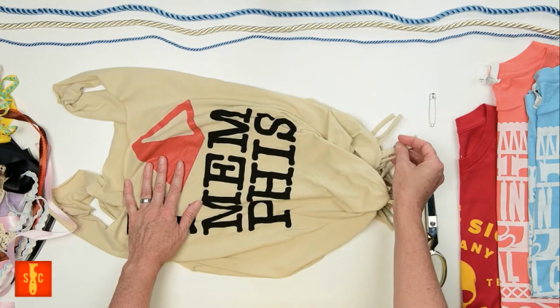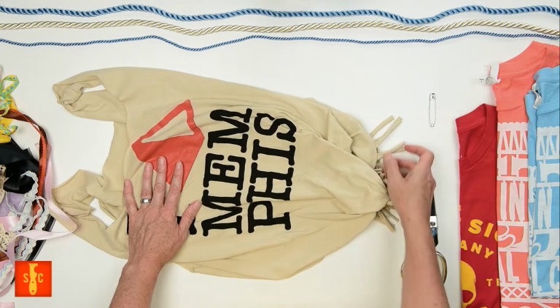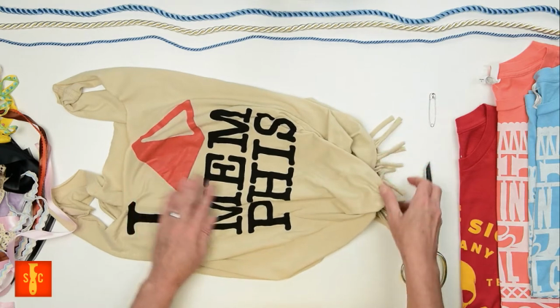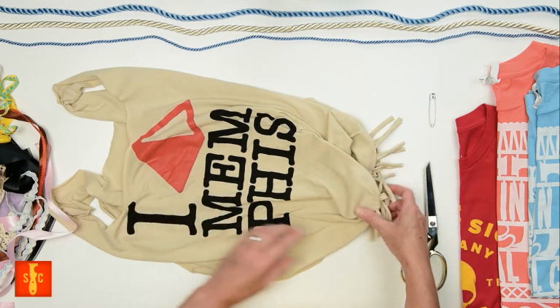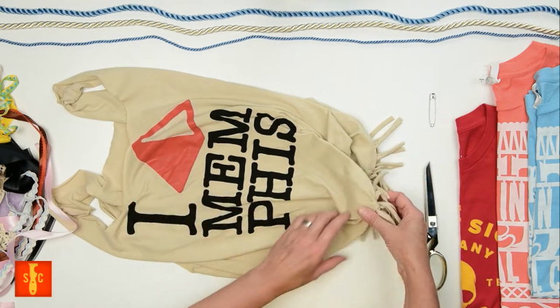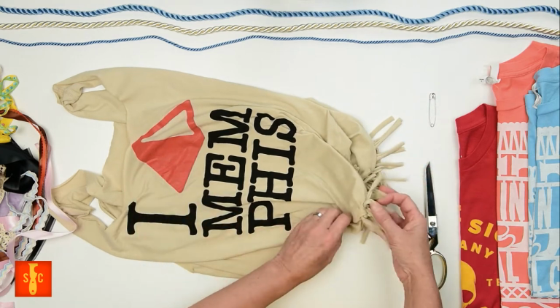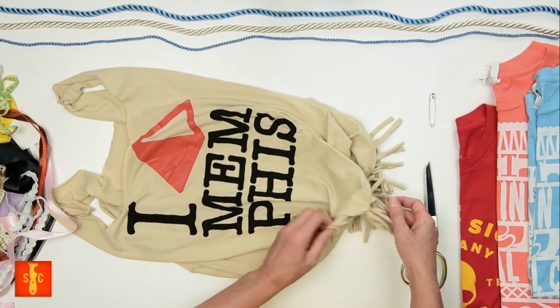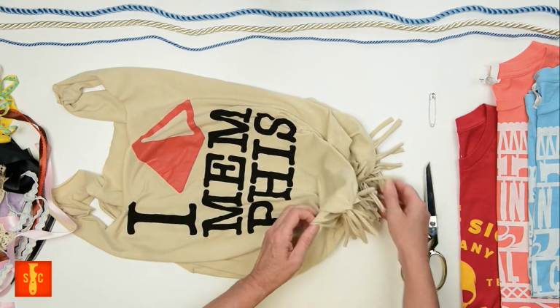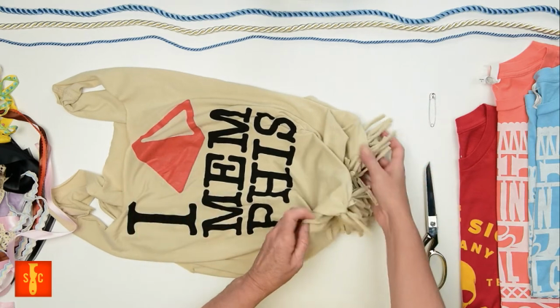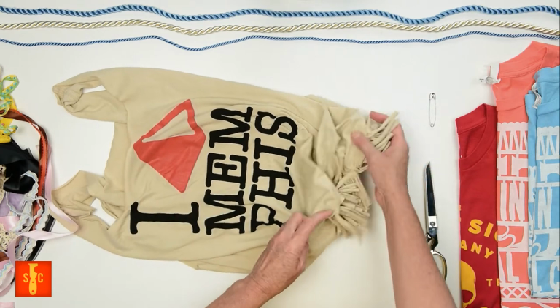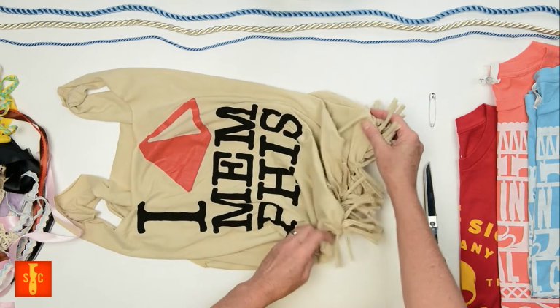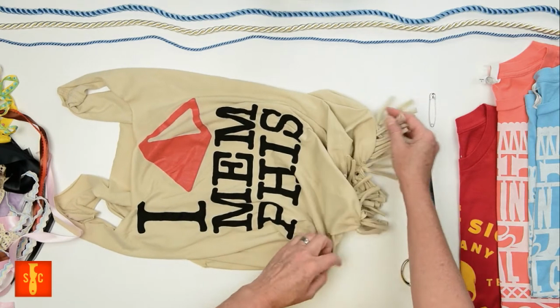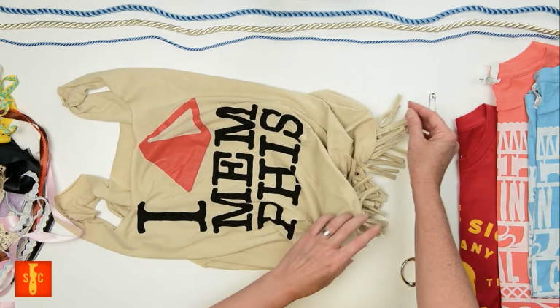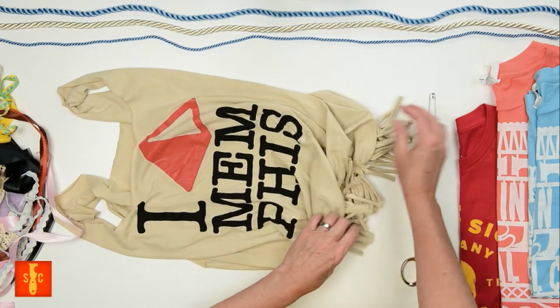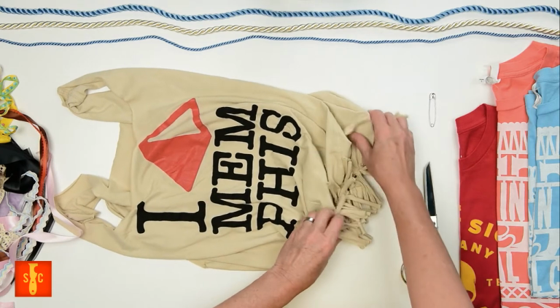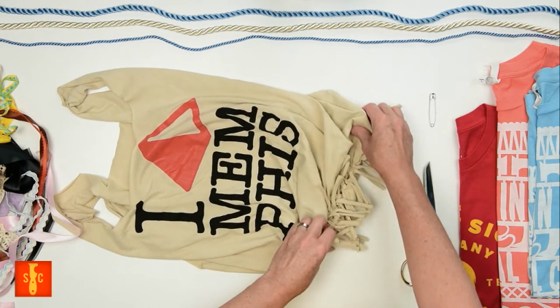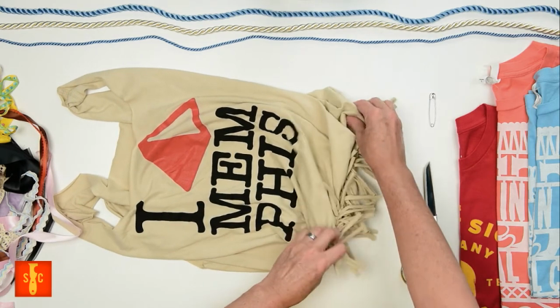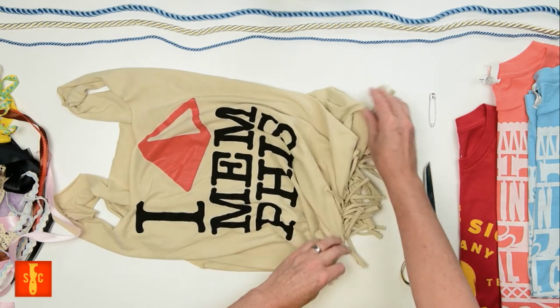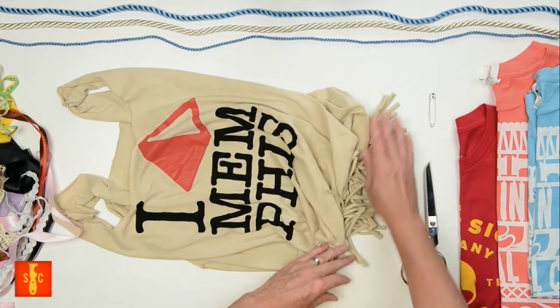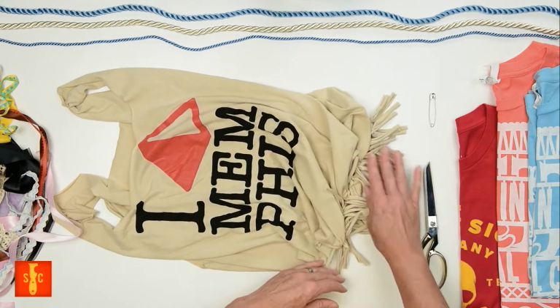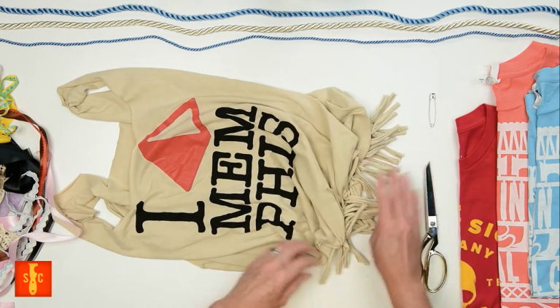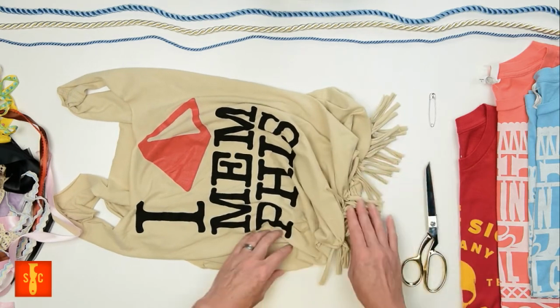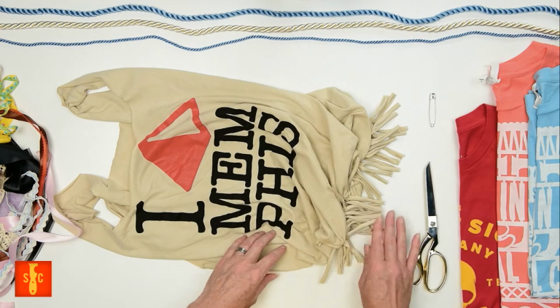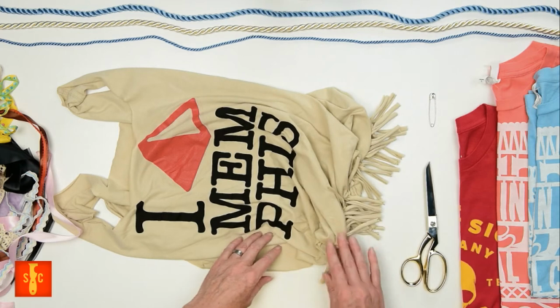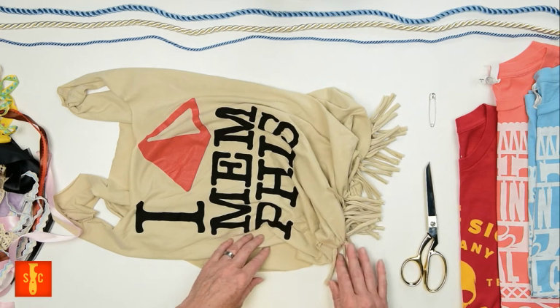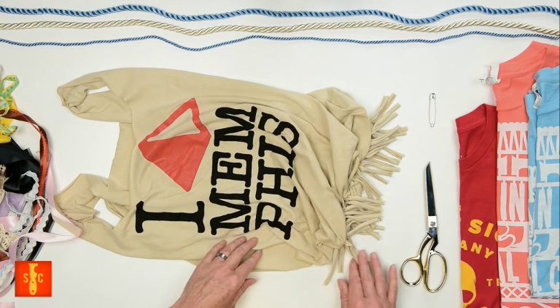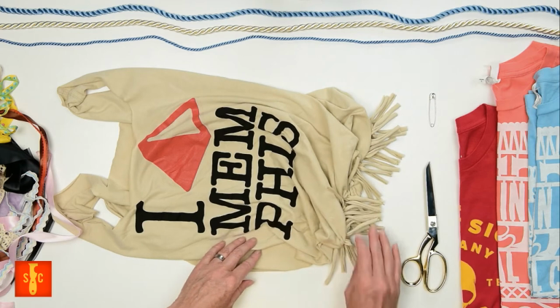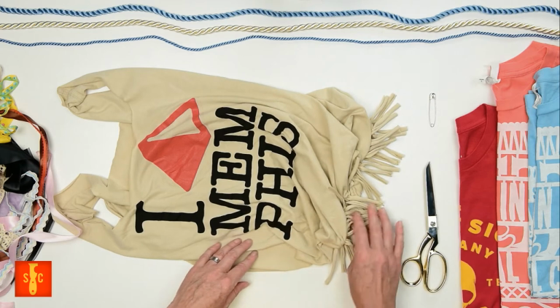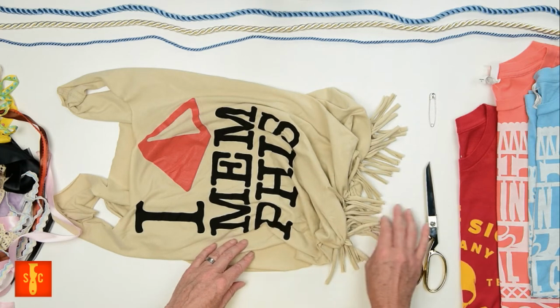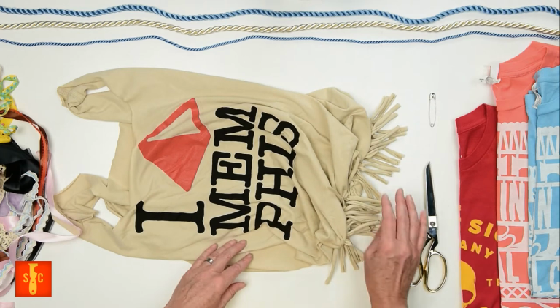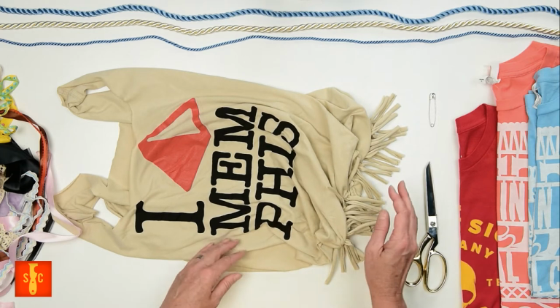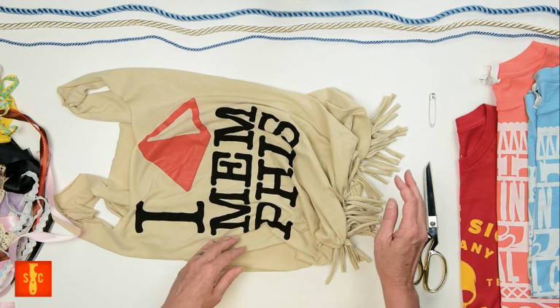This technique makes a bag with fringe — very boho chic. Is that still a thing?